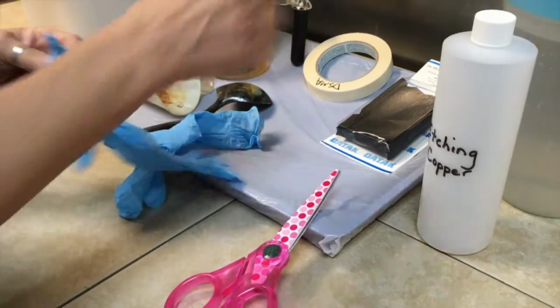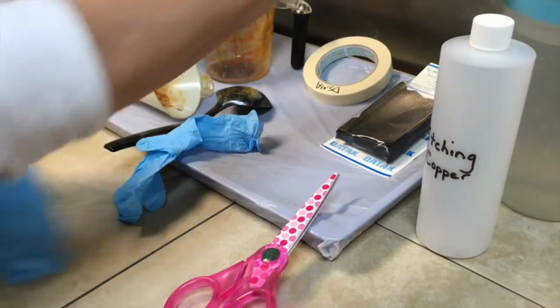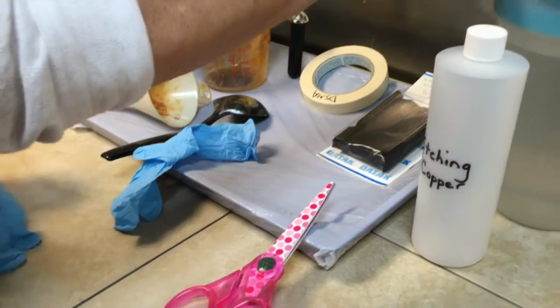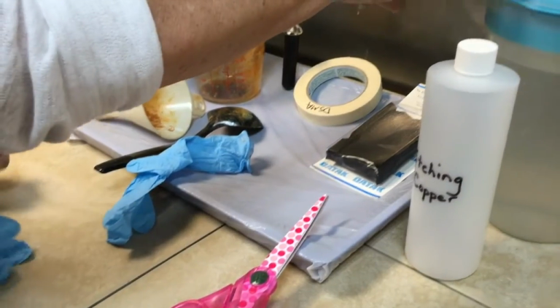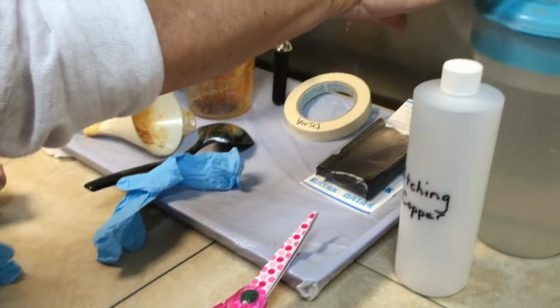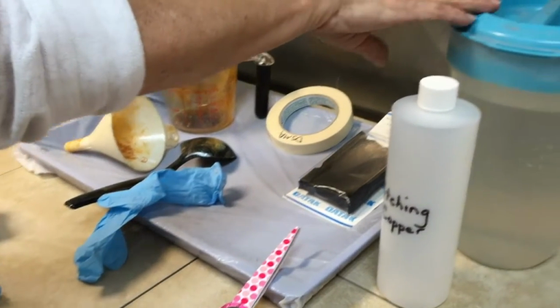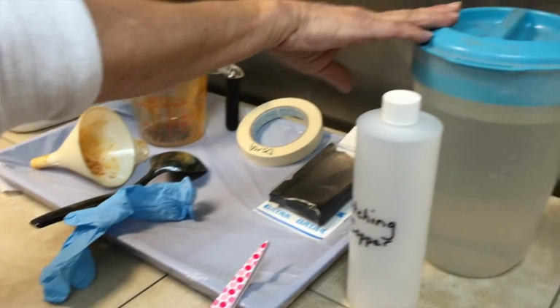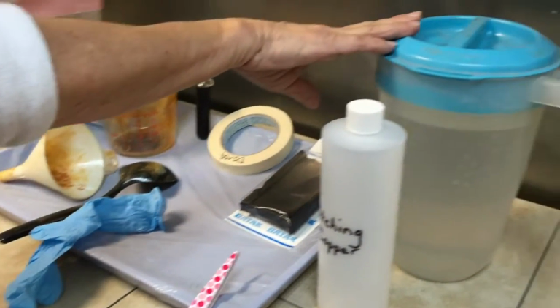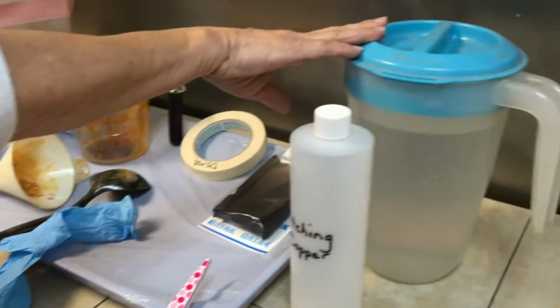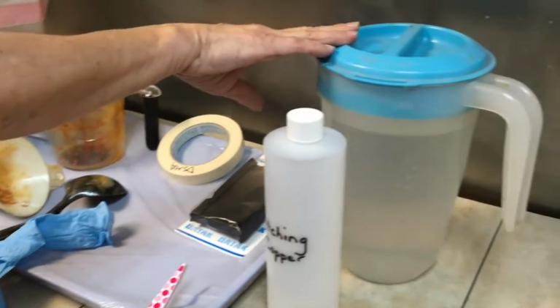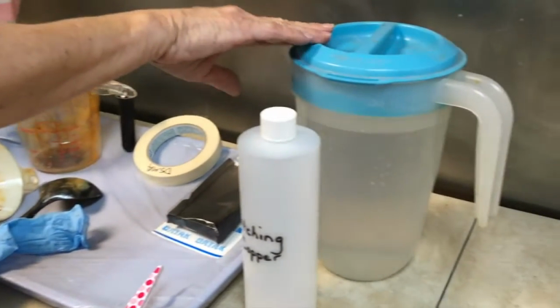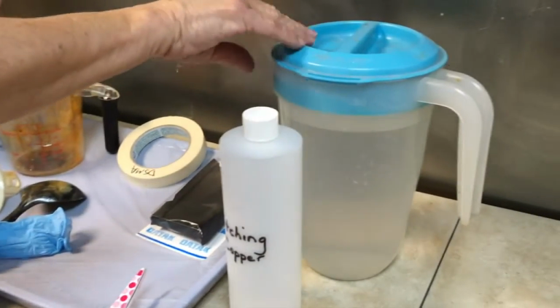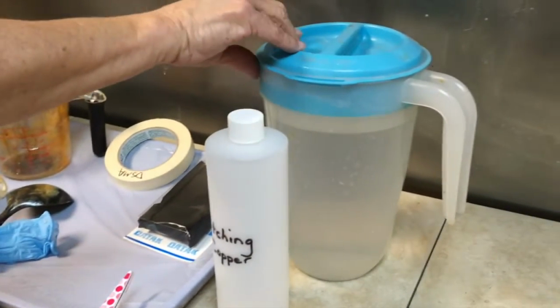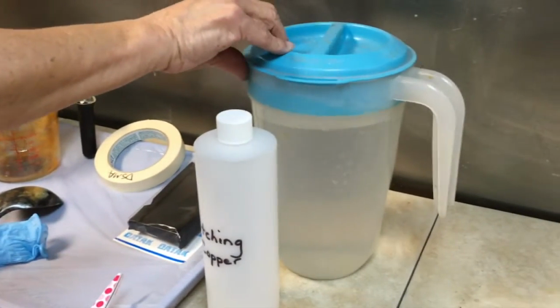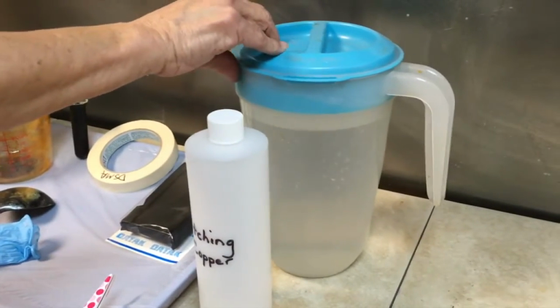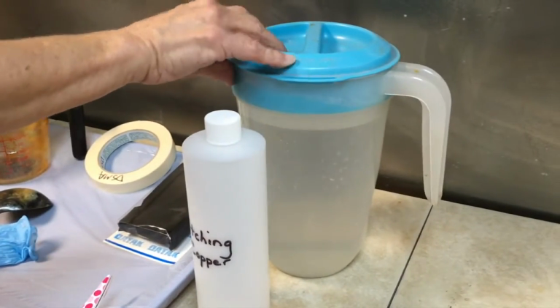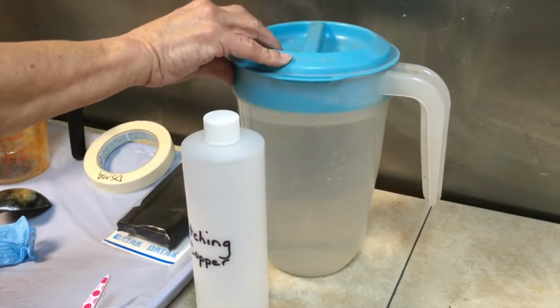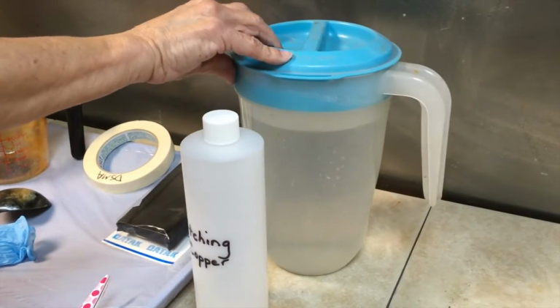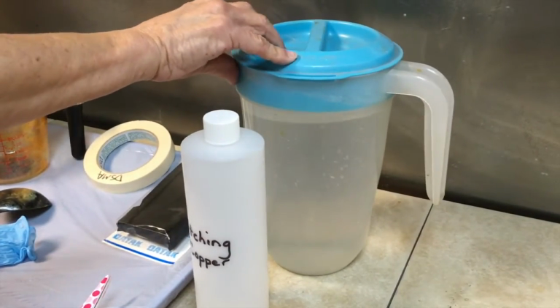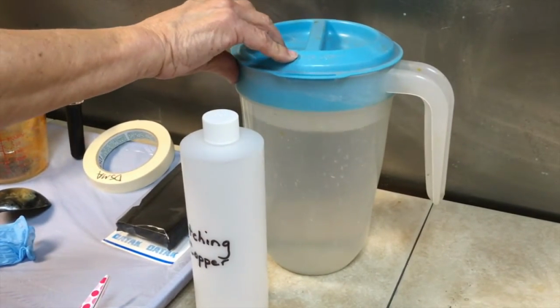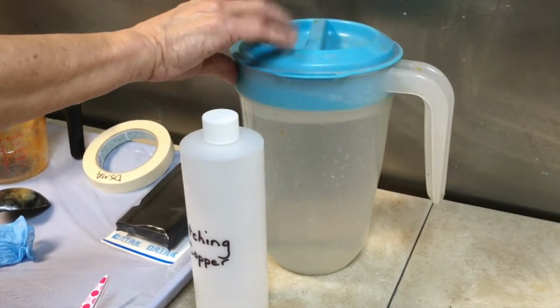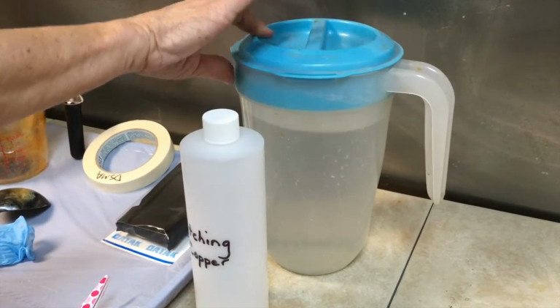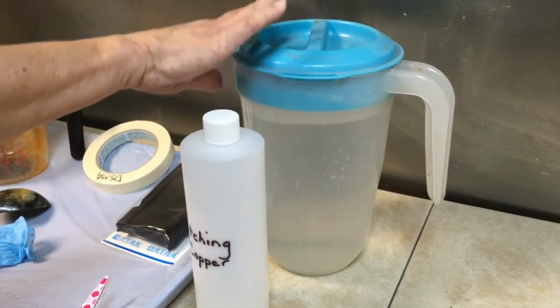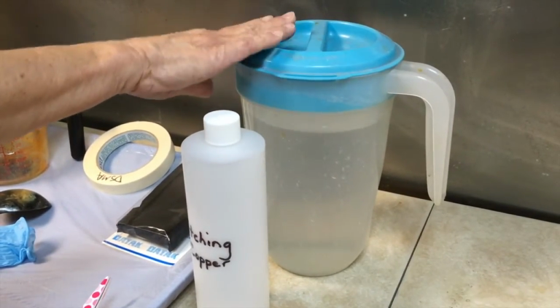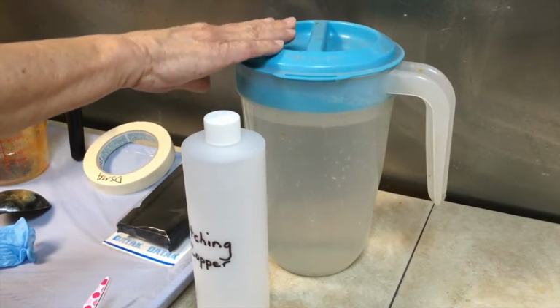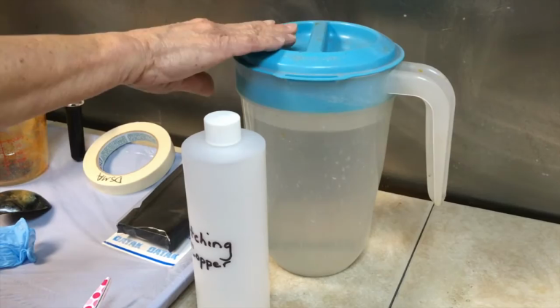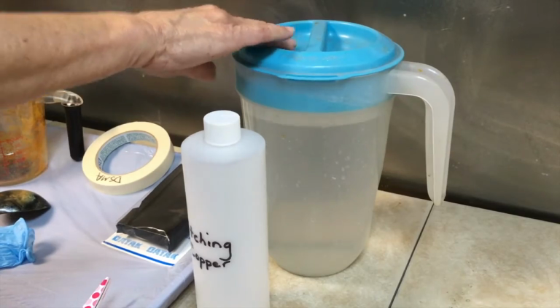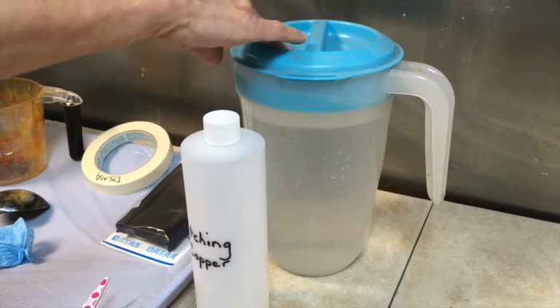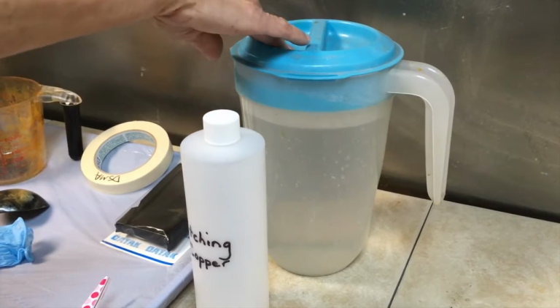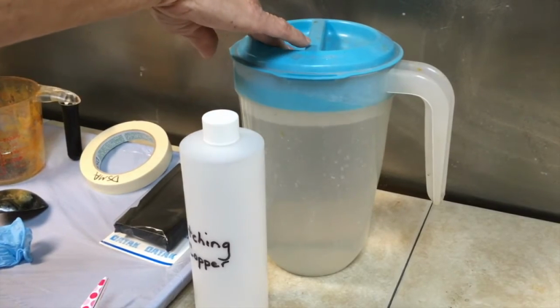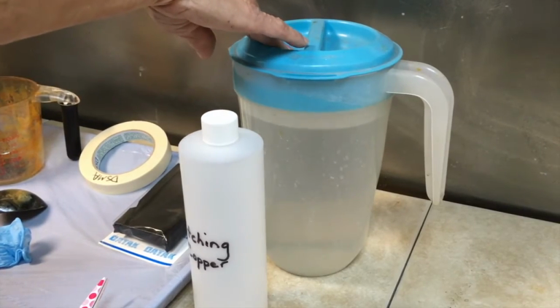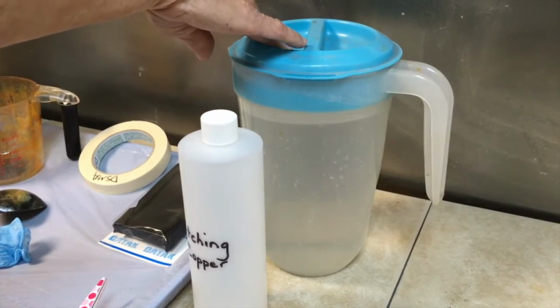This is a container of hot water — not hot hot, but a little bit warmer than just warm.